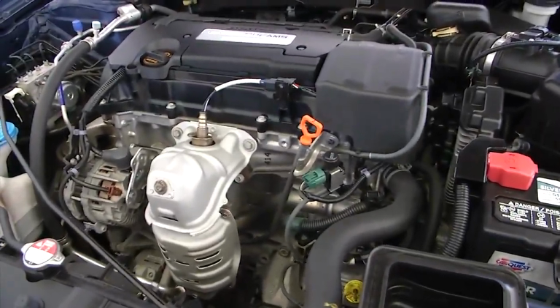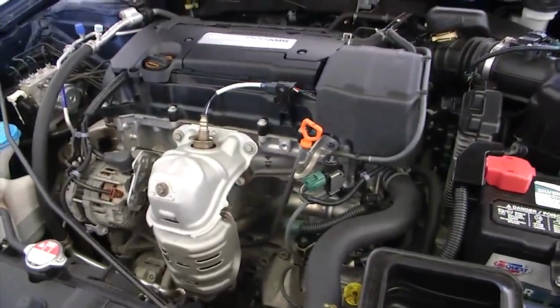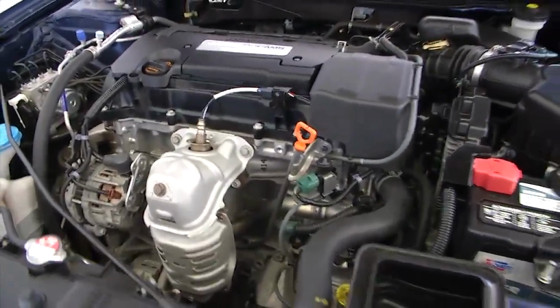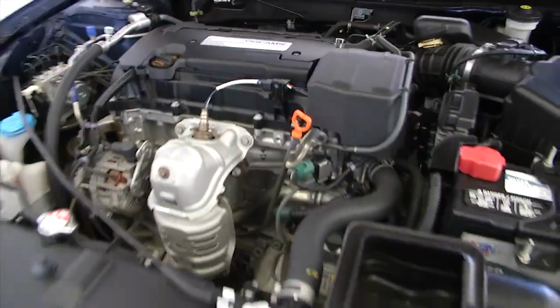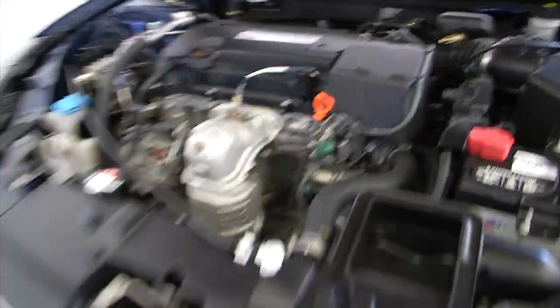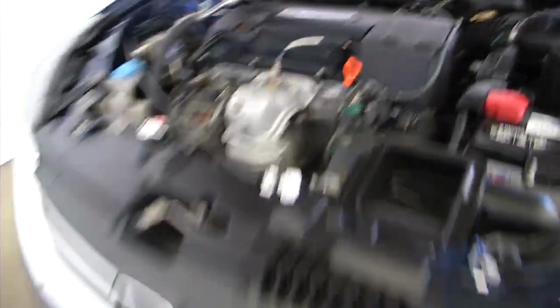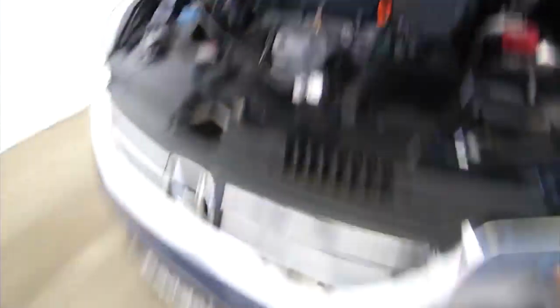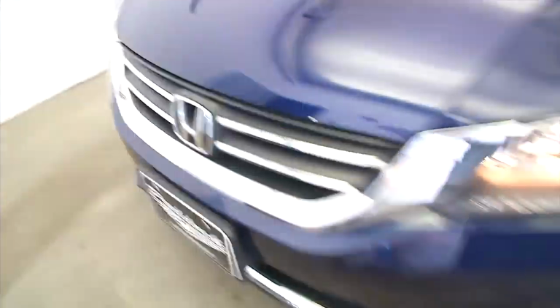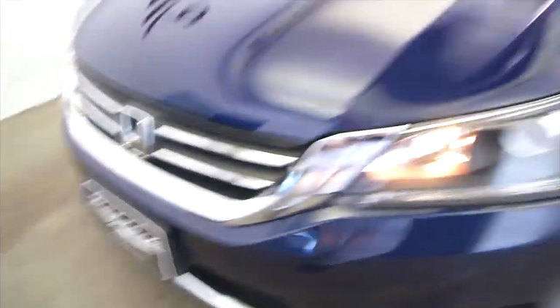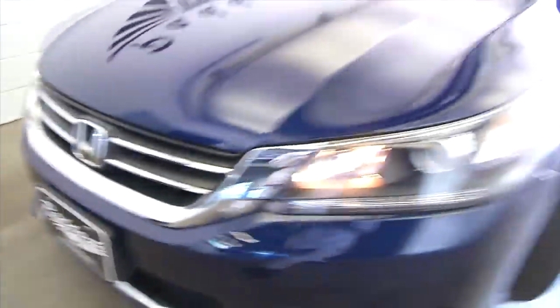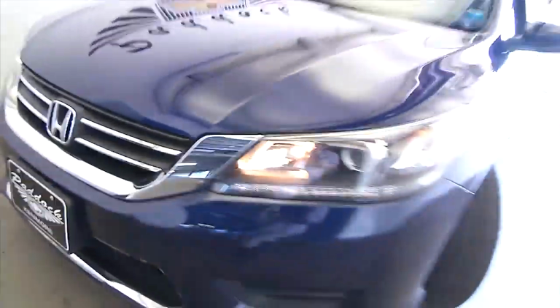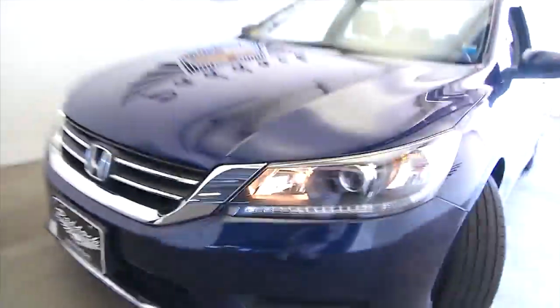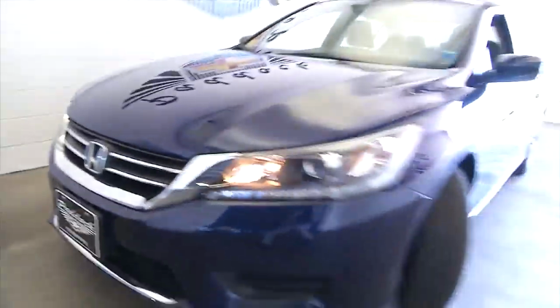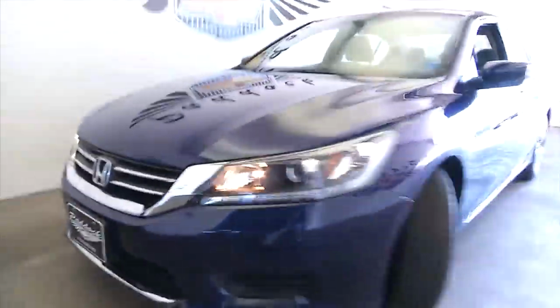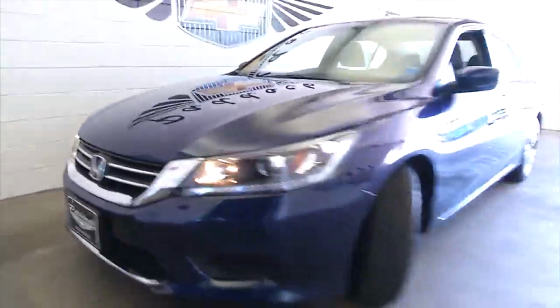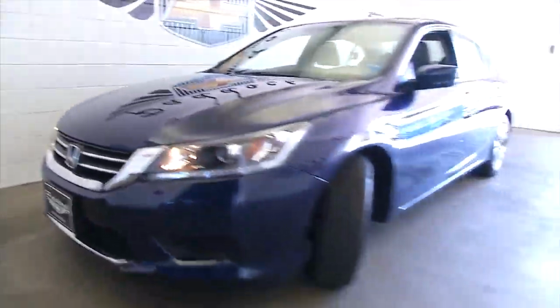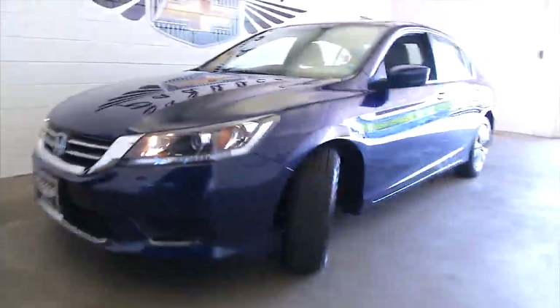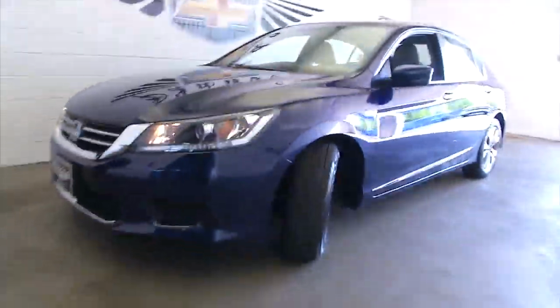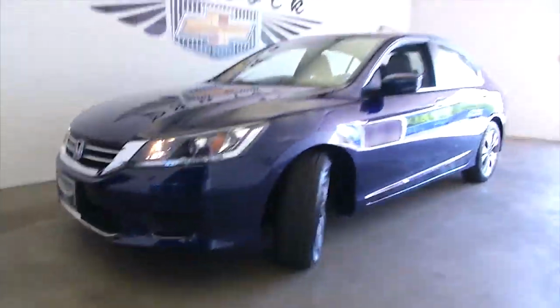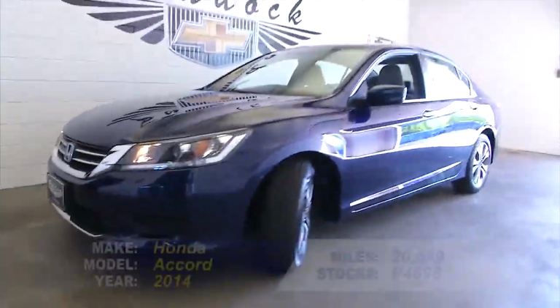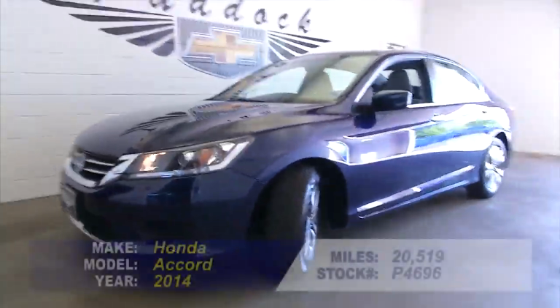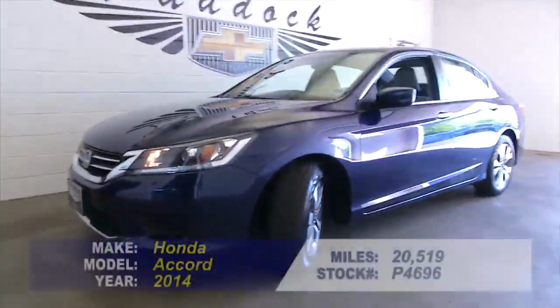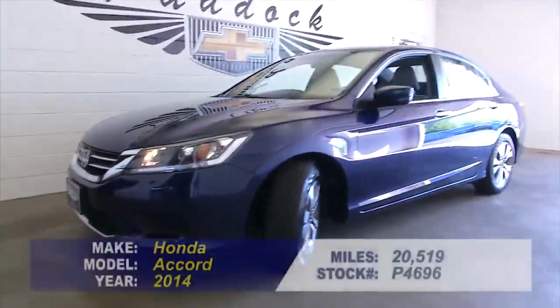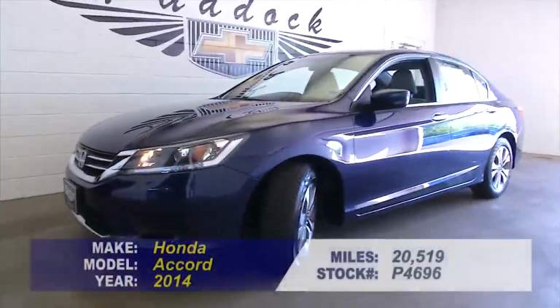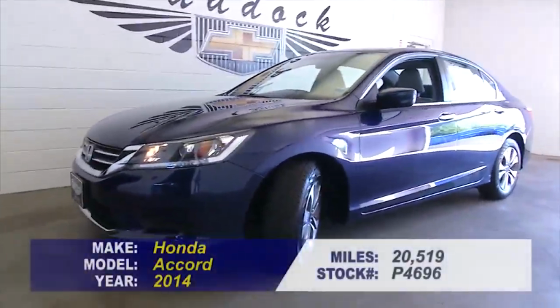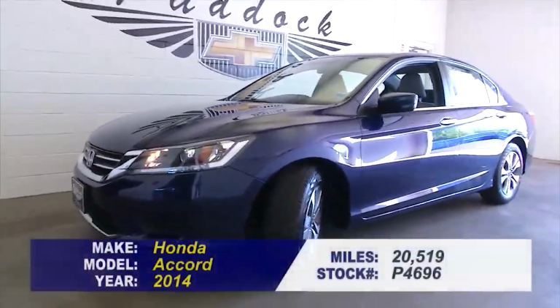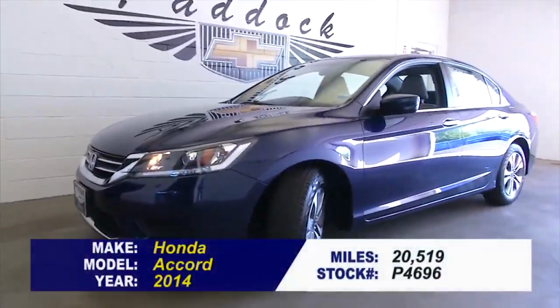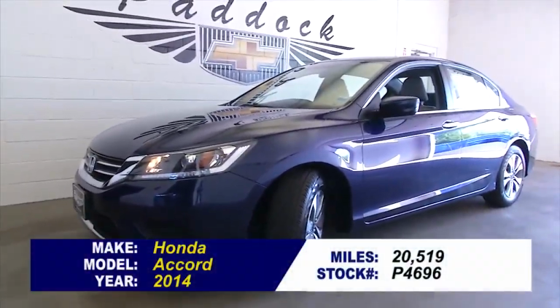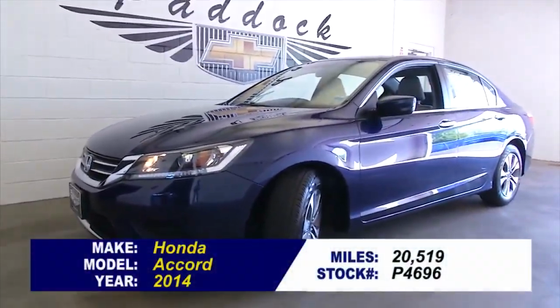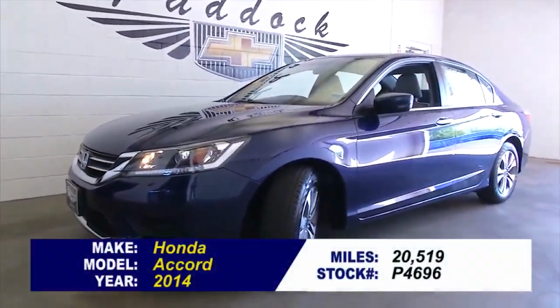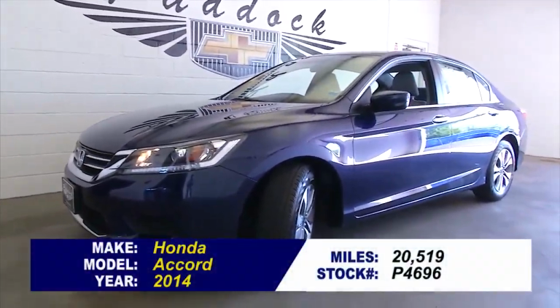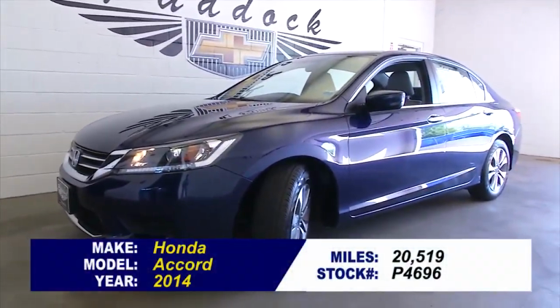To find out more about this Accord, give us a call at 876-0945.